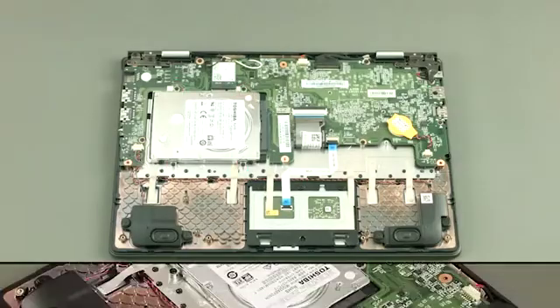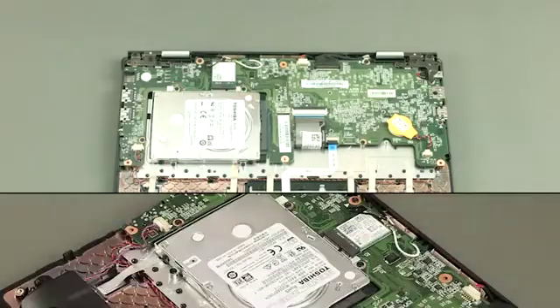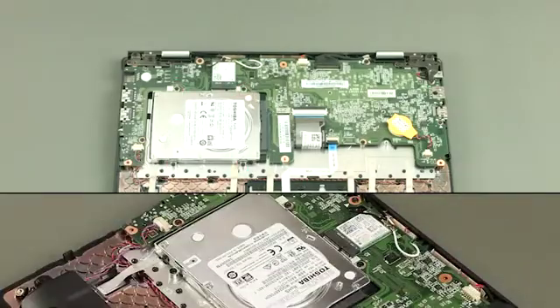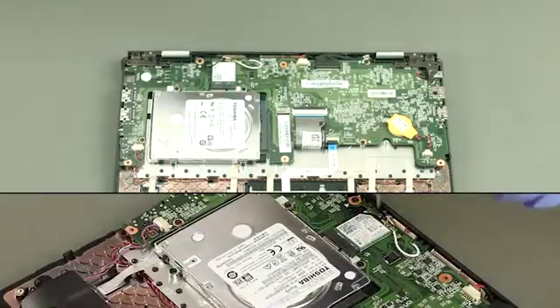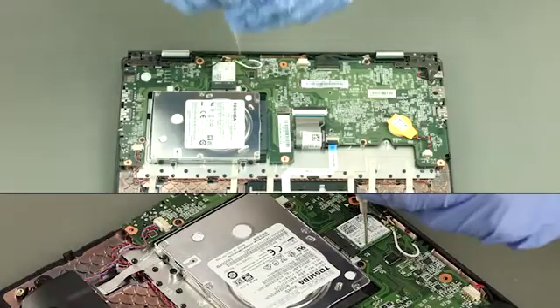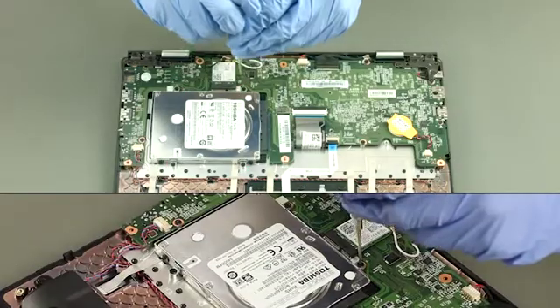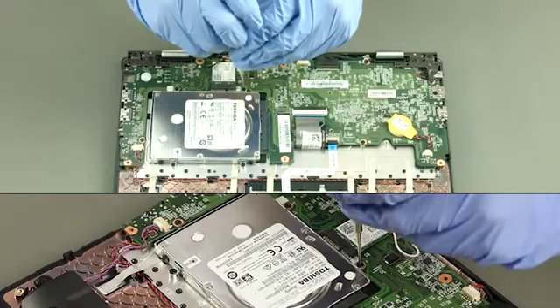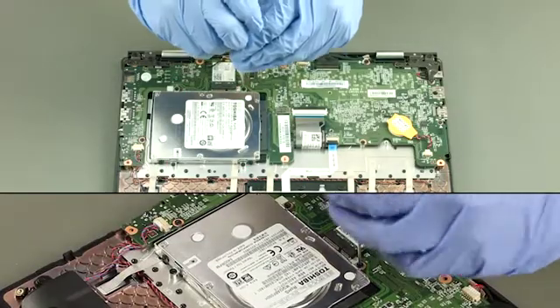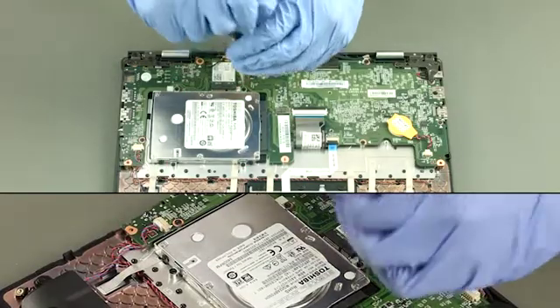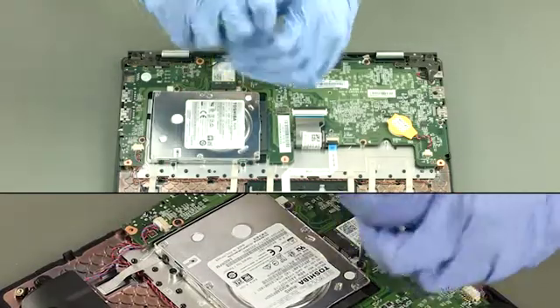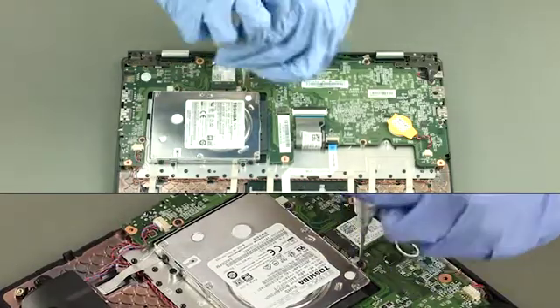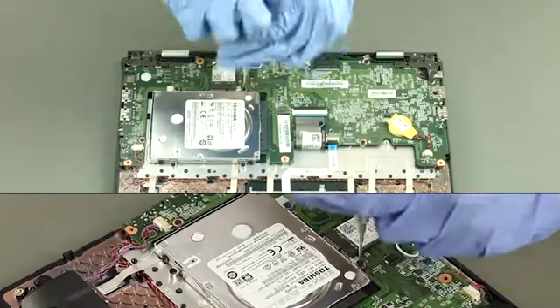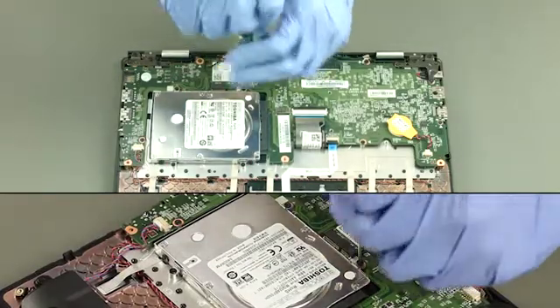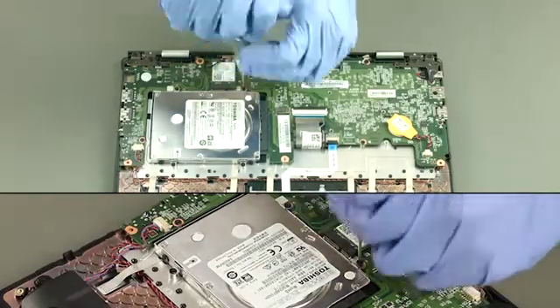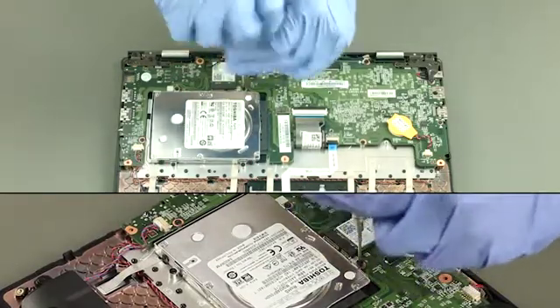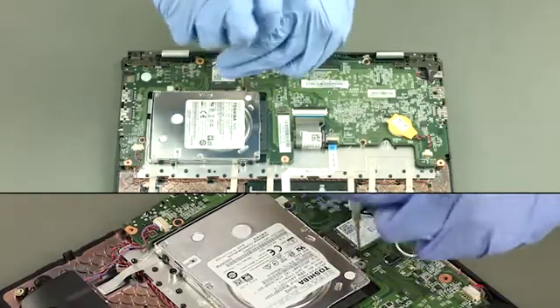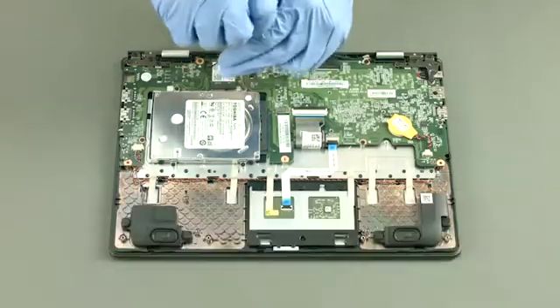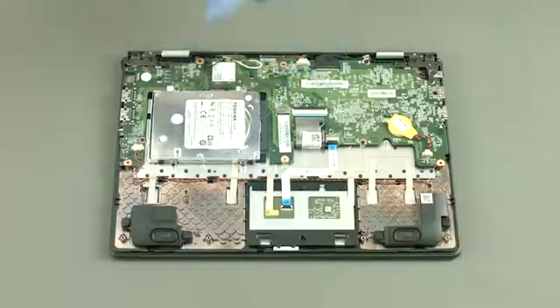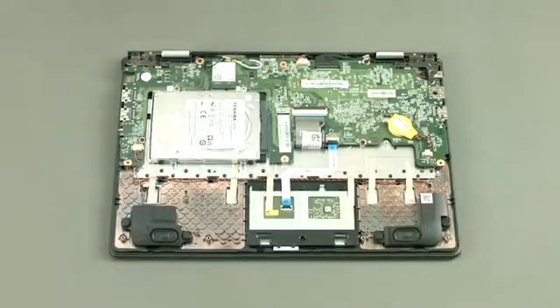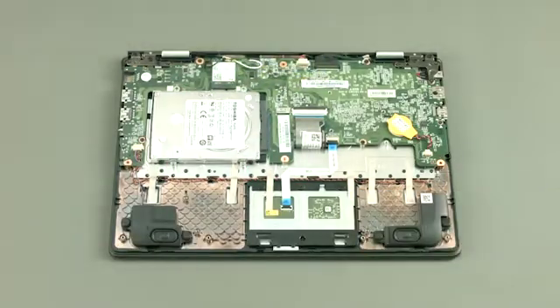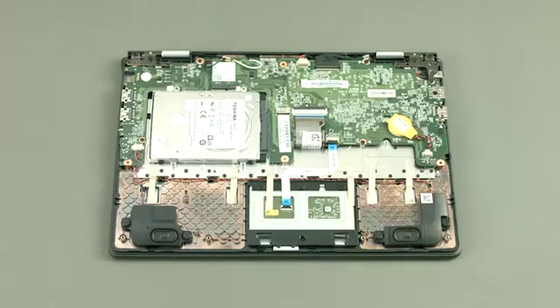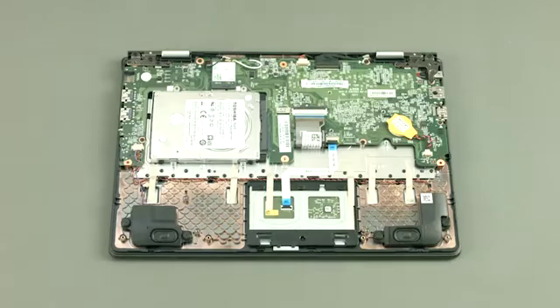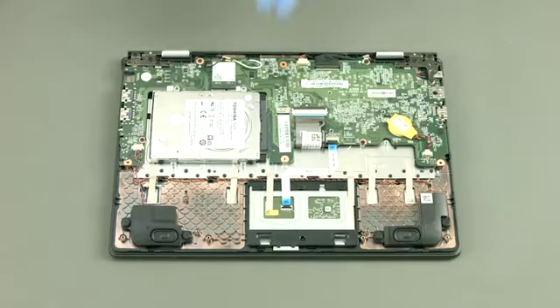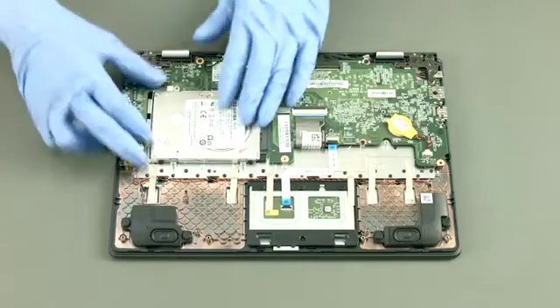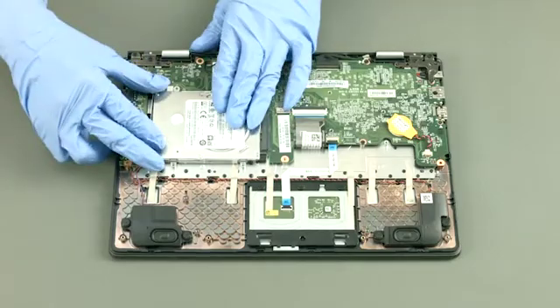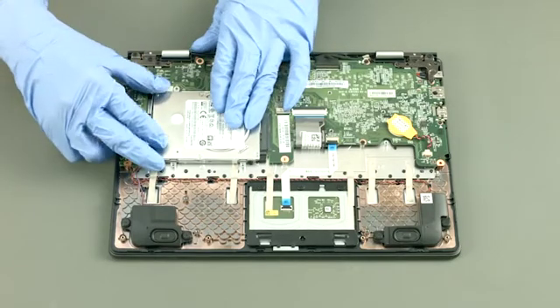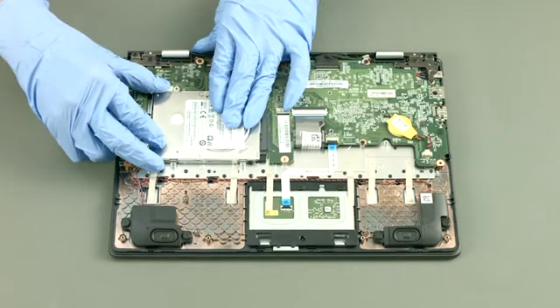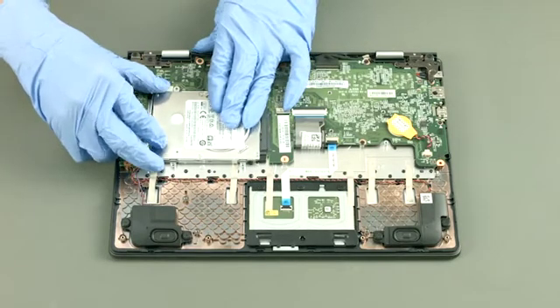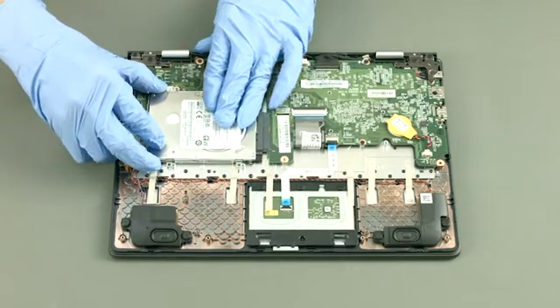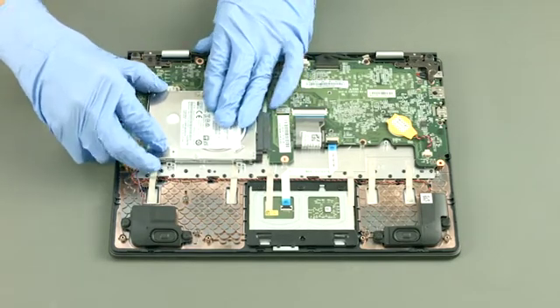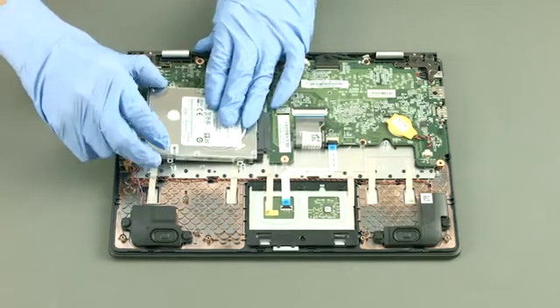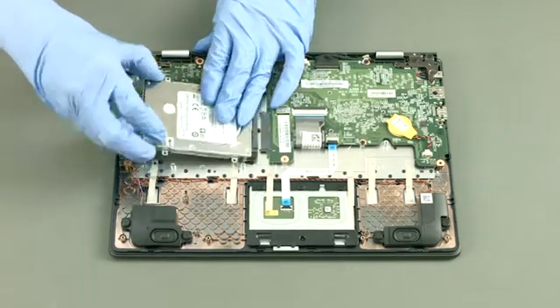Remove 4 screws. Remove the internal storage drive.